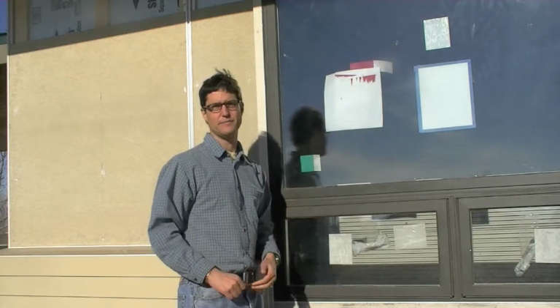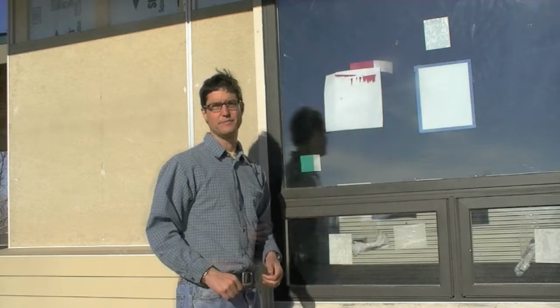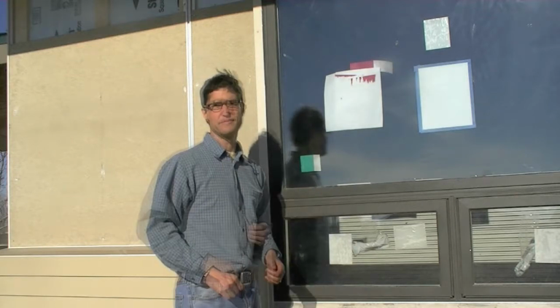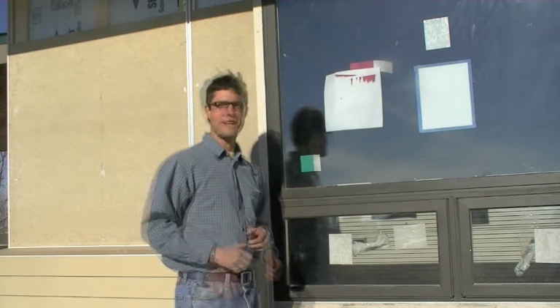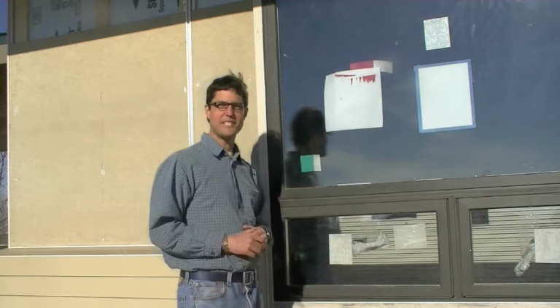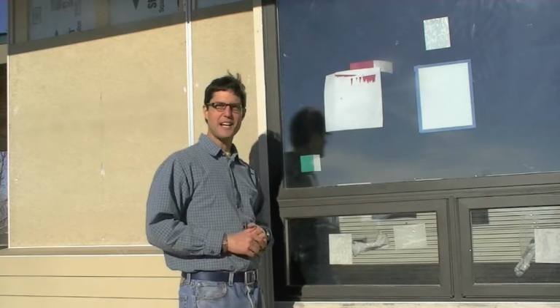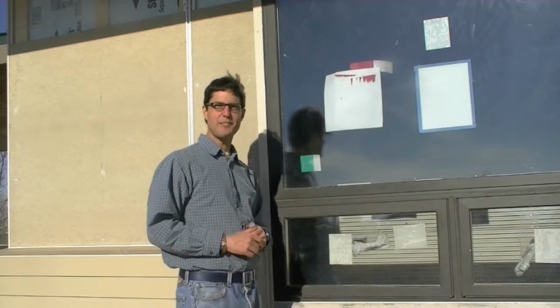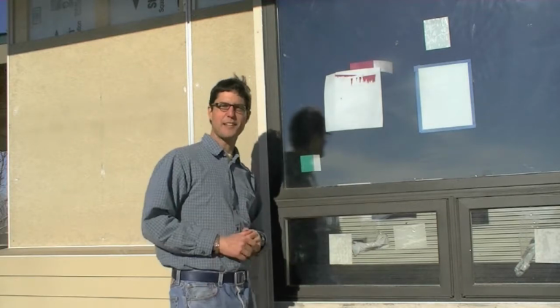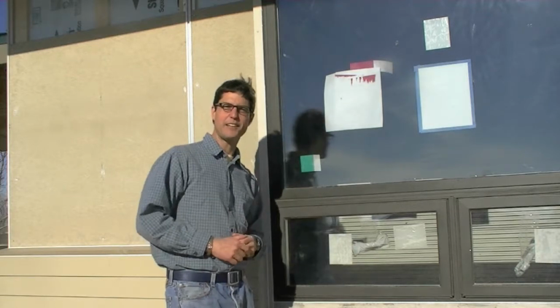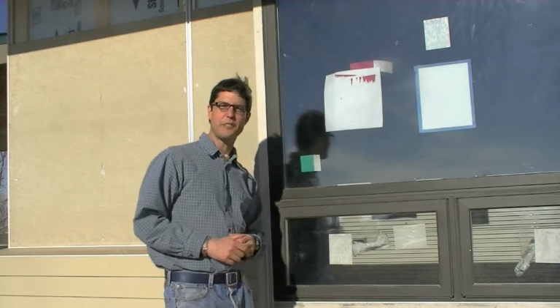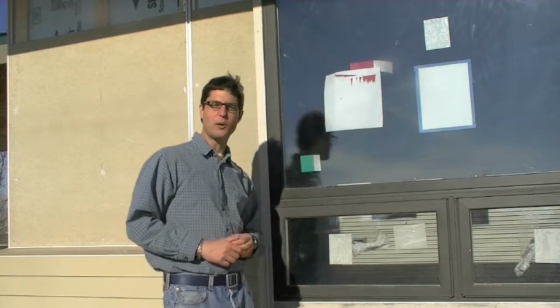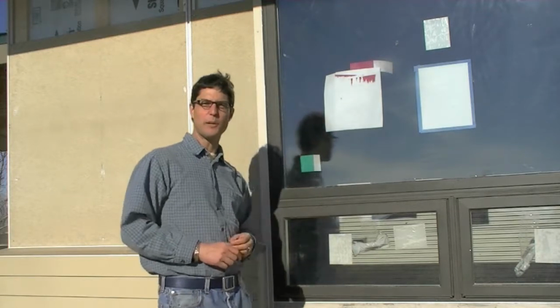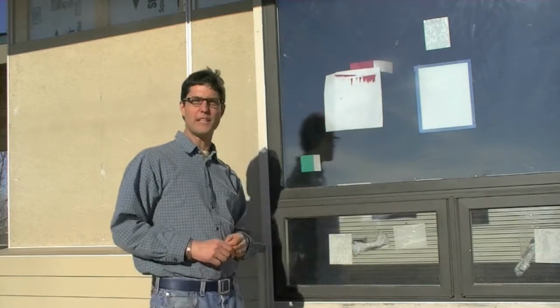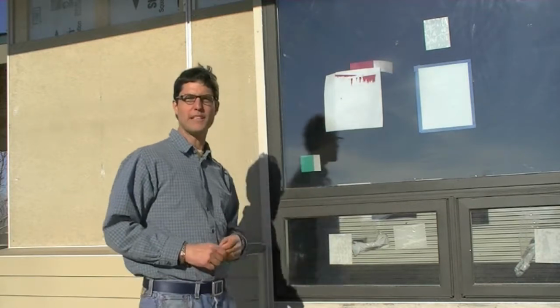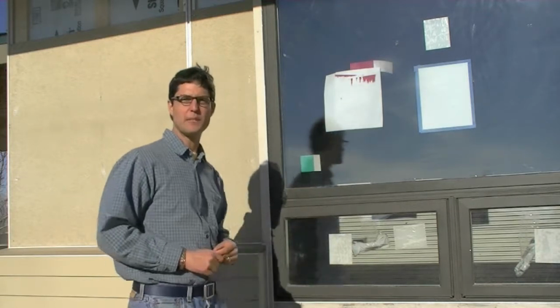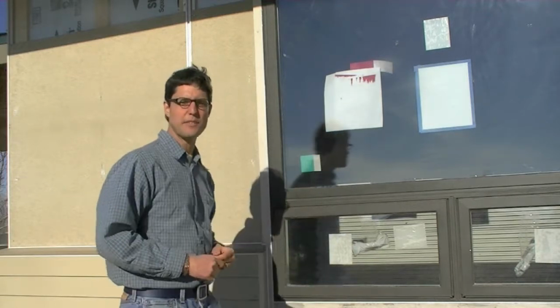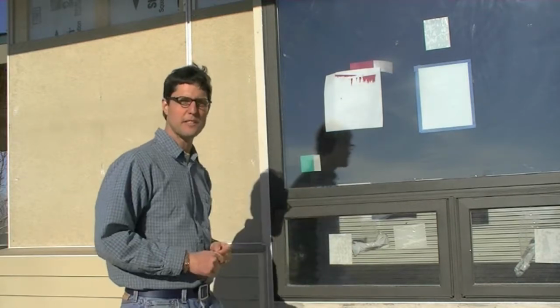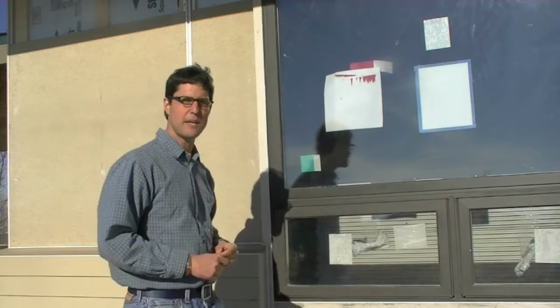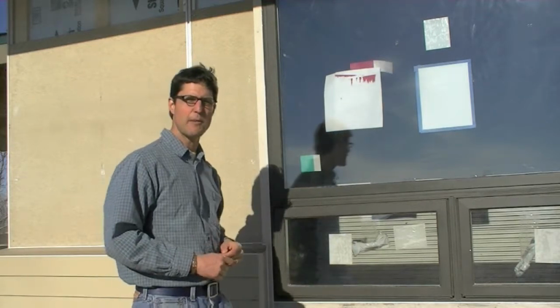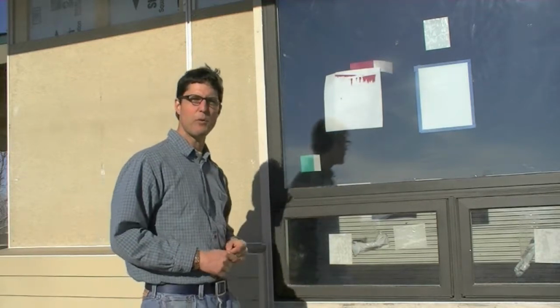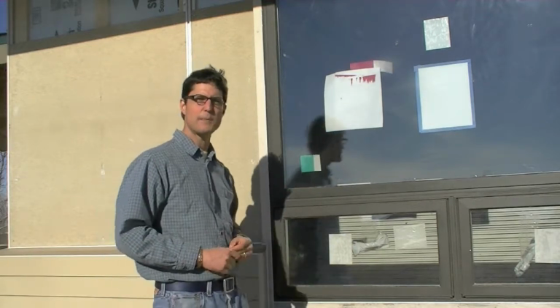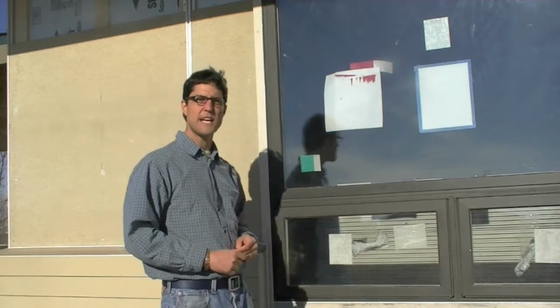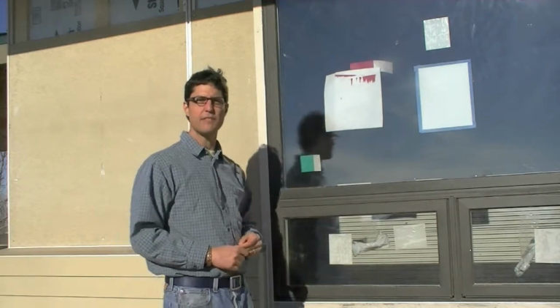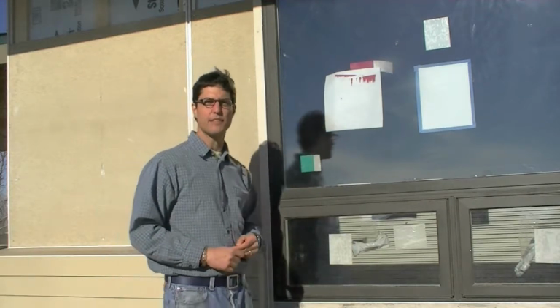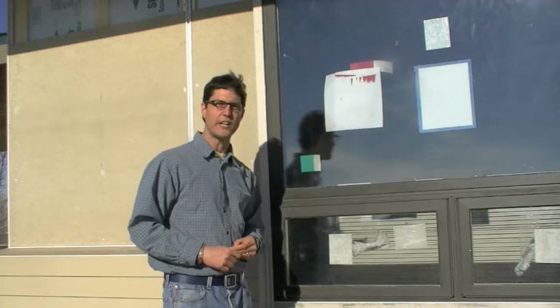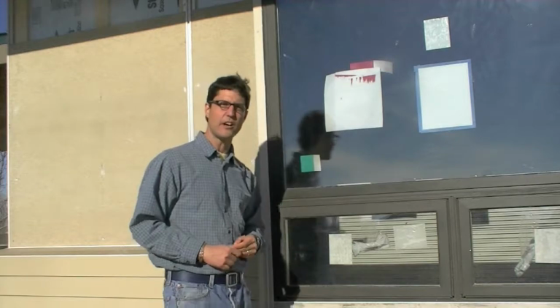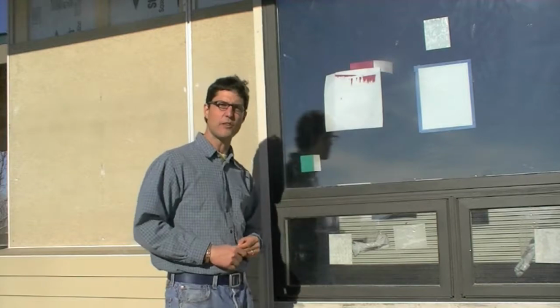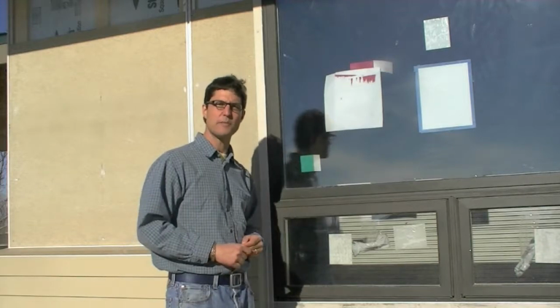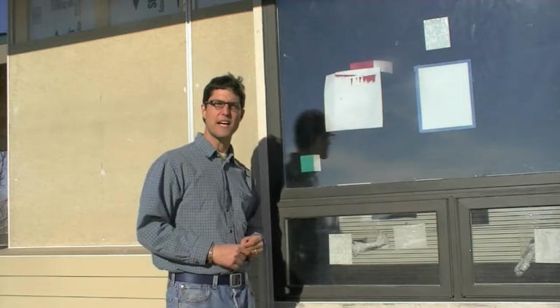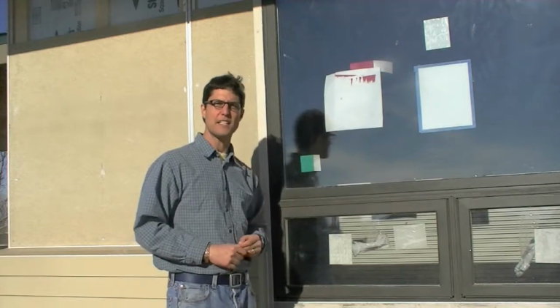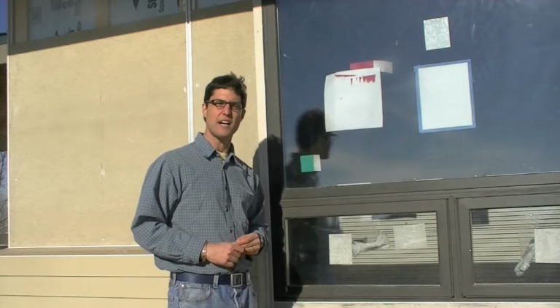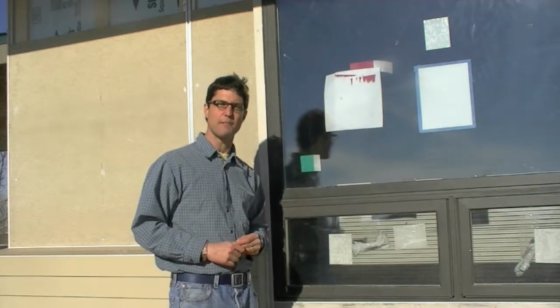My name is Scott Flynn. For more building tips, visit me on my website flinnerhomes.com.